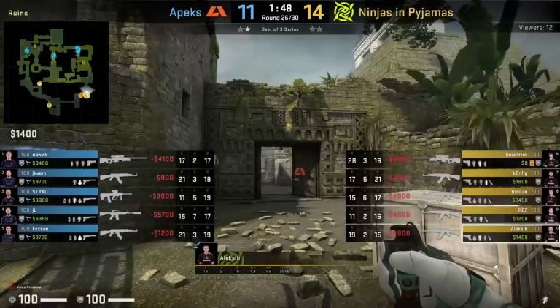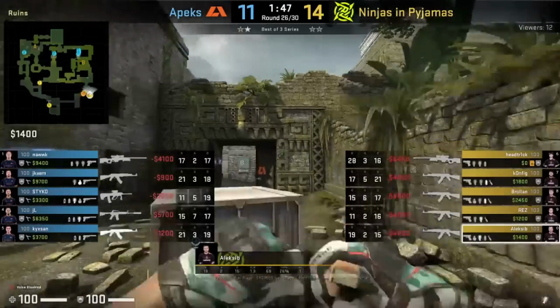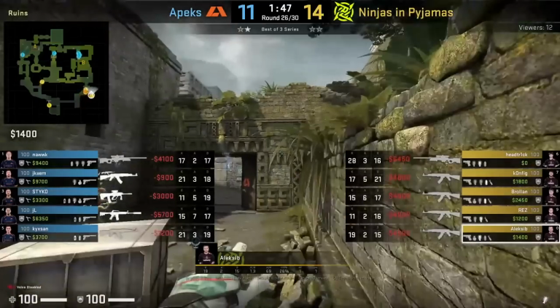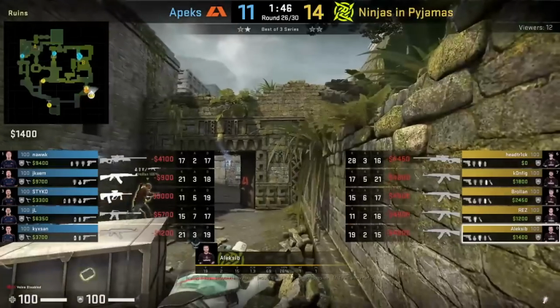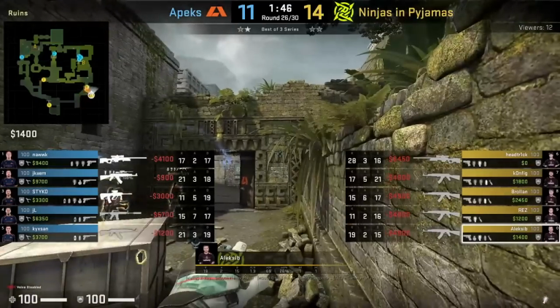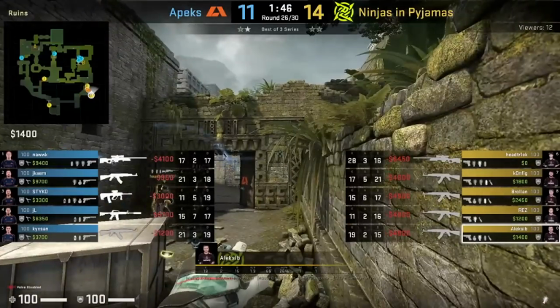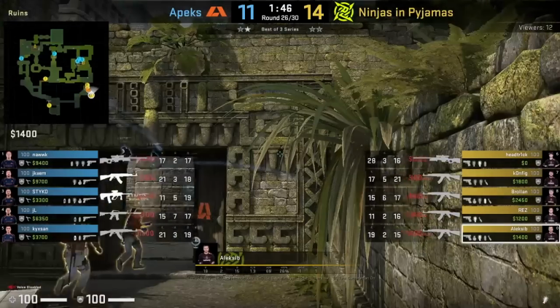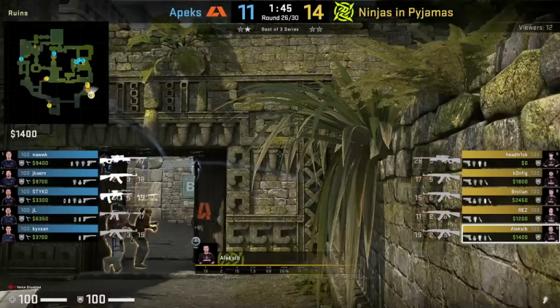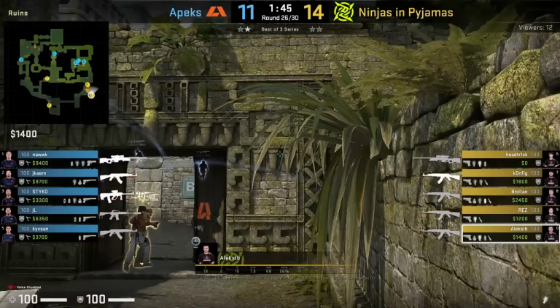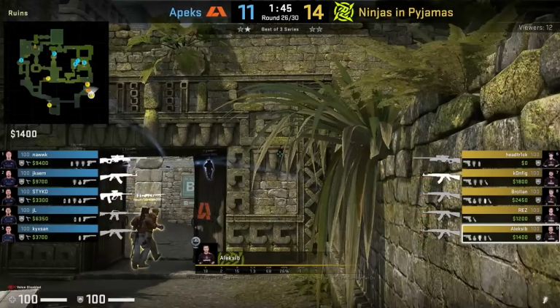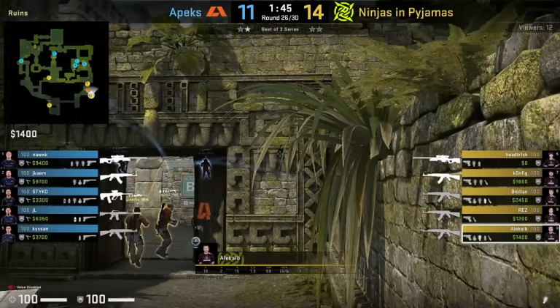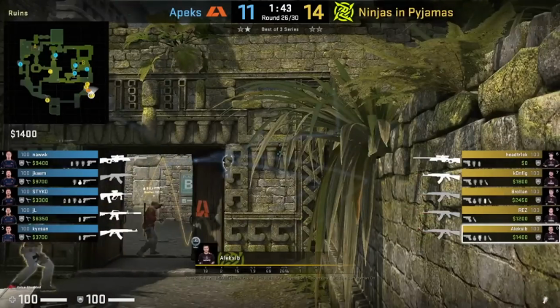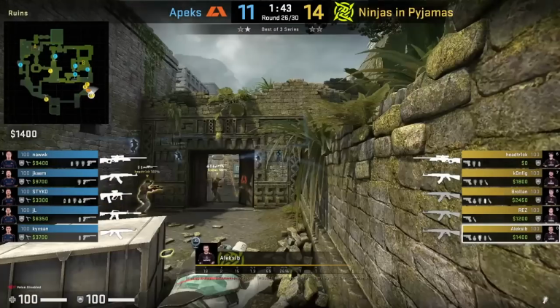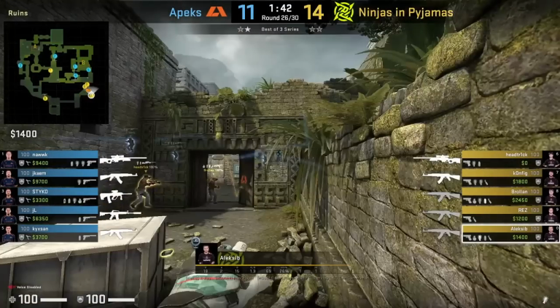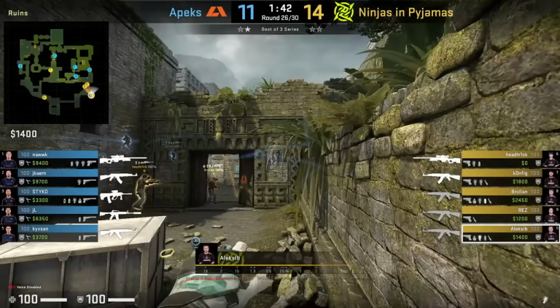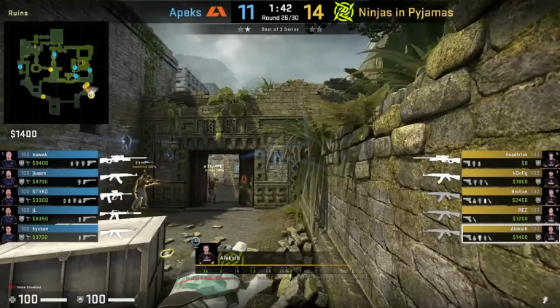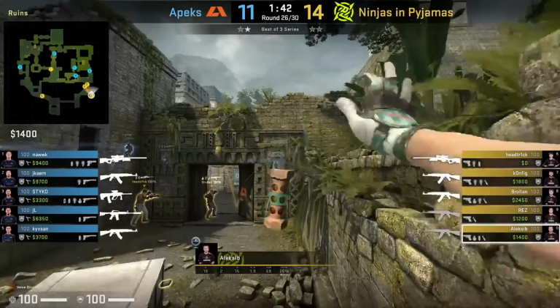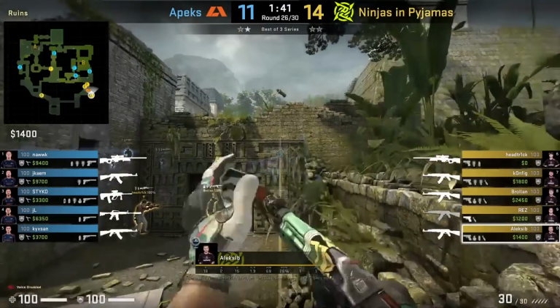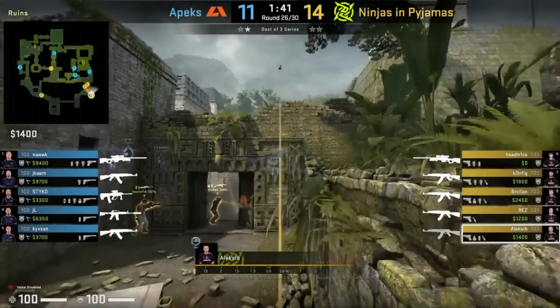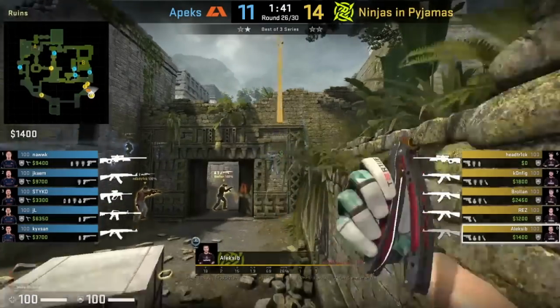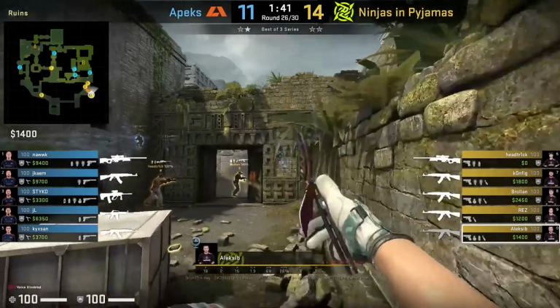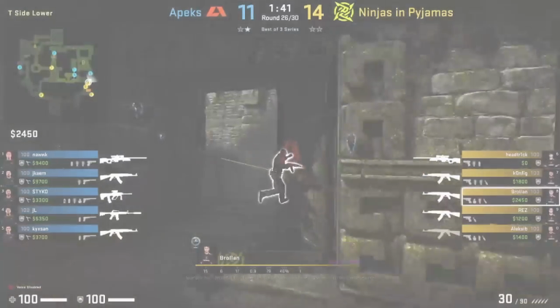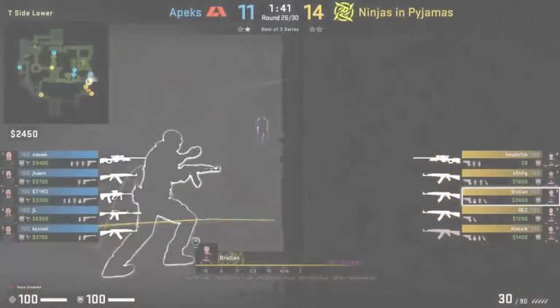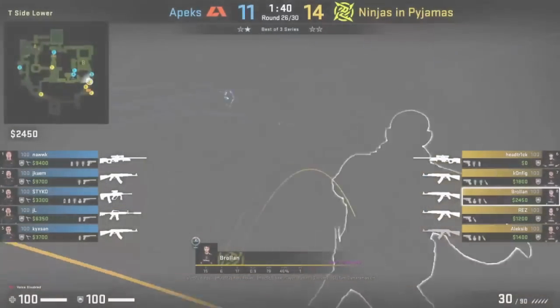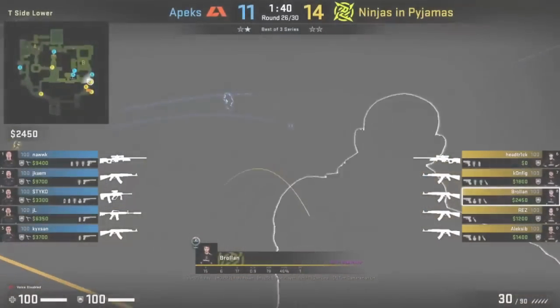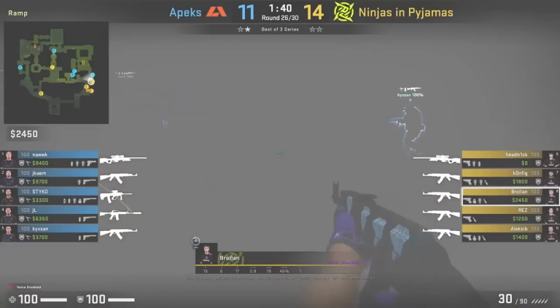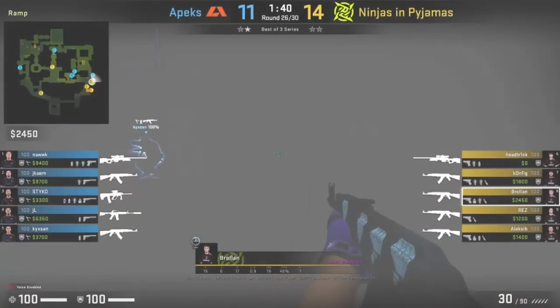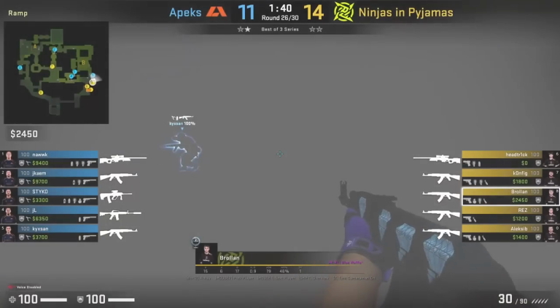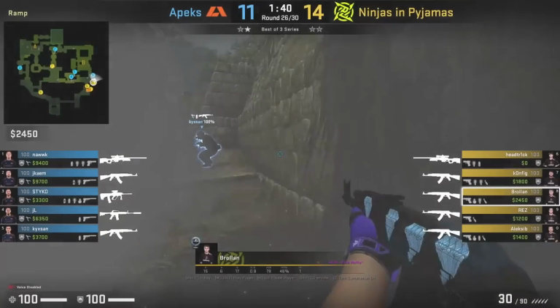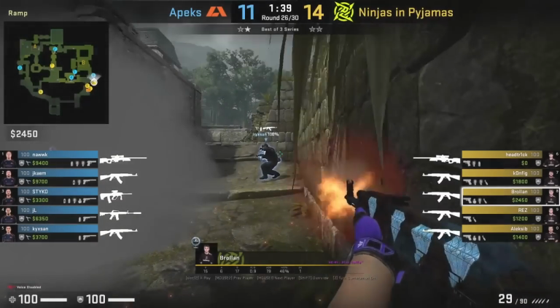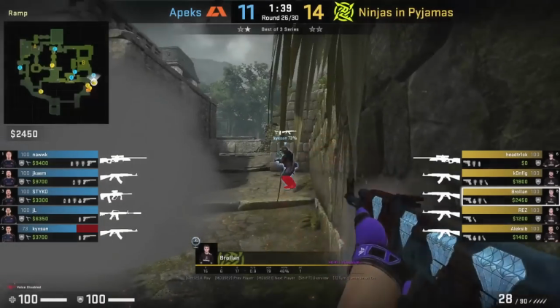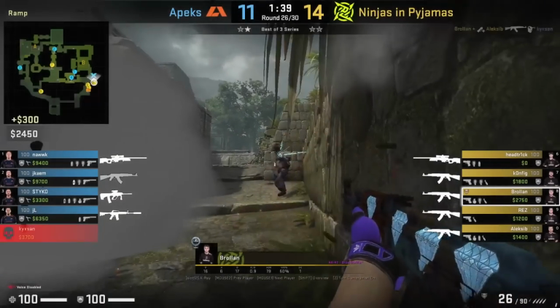Alexa B throws a banana flash with a left and right-click jump-throw when the CTs are taking banana.